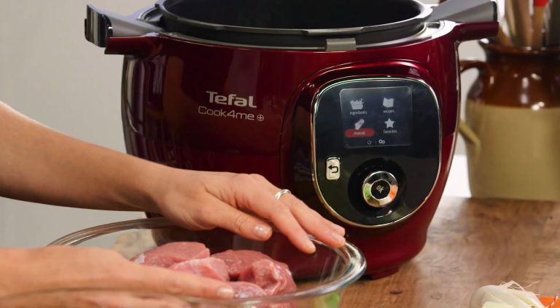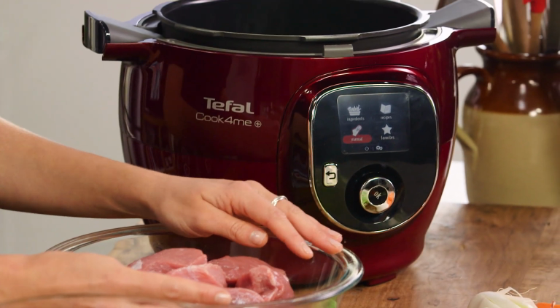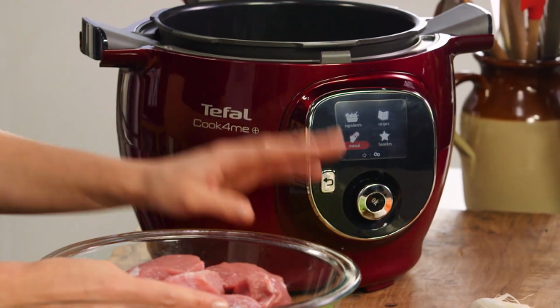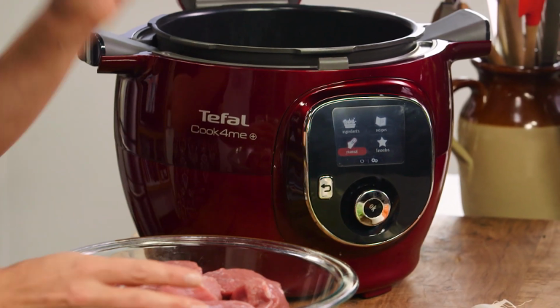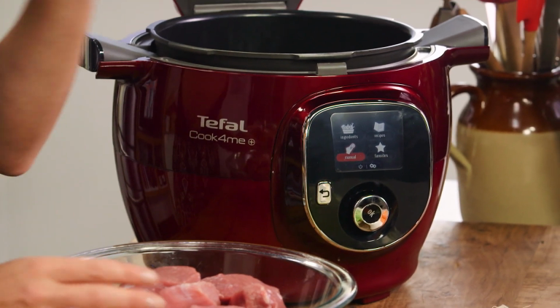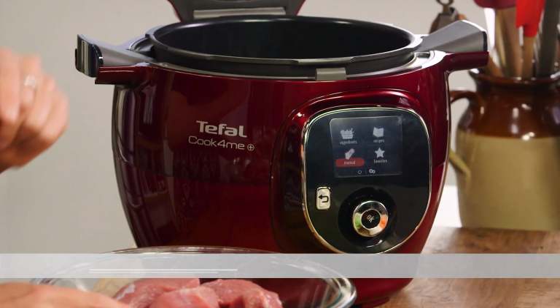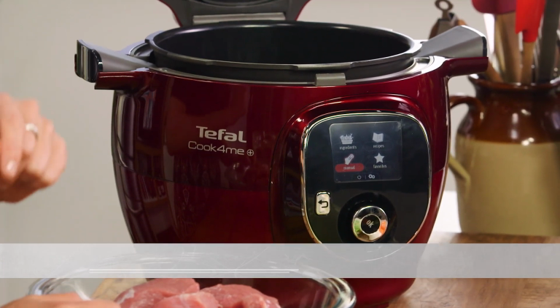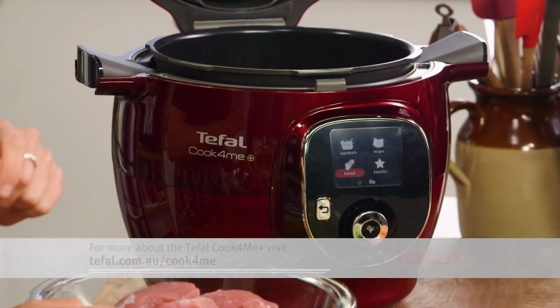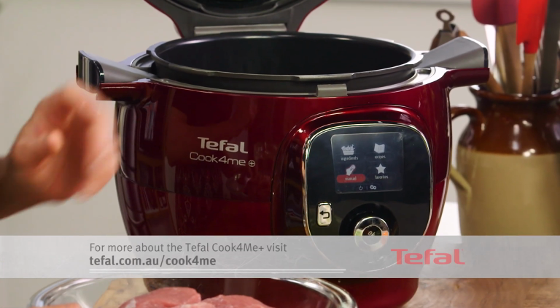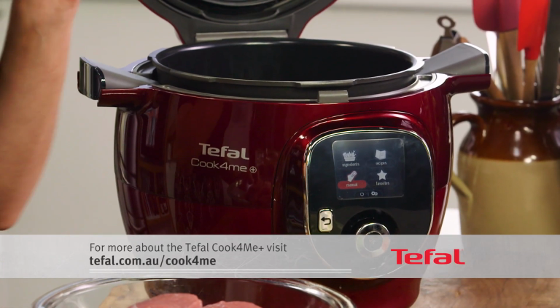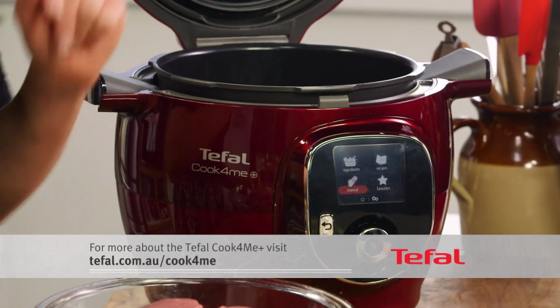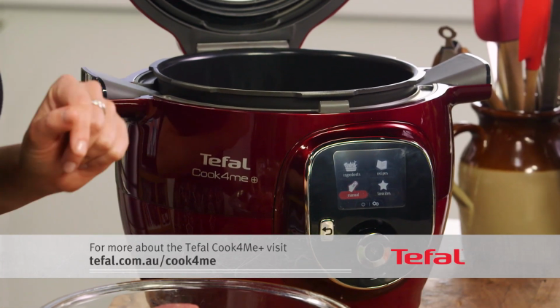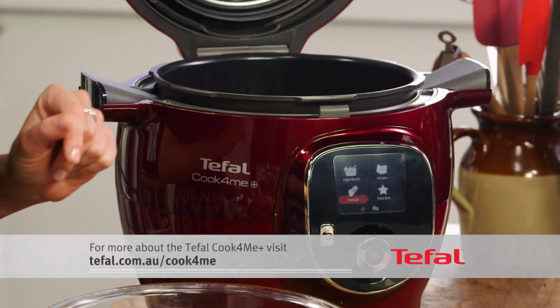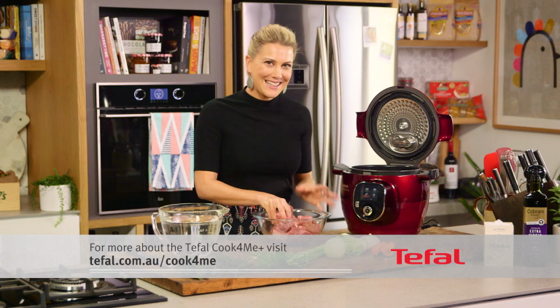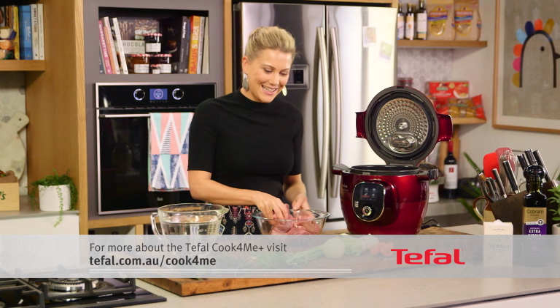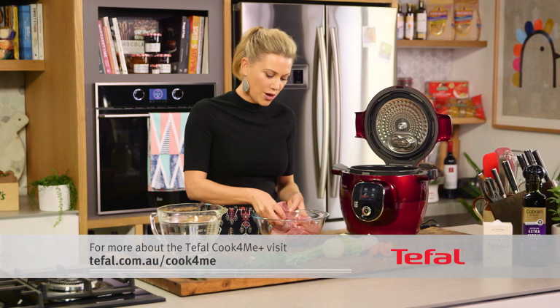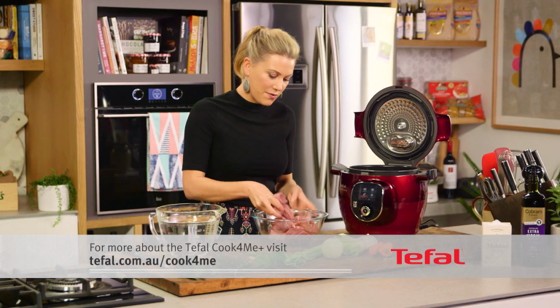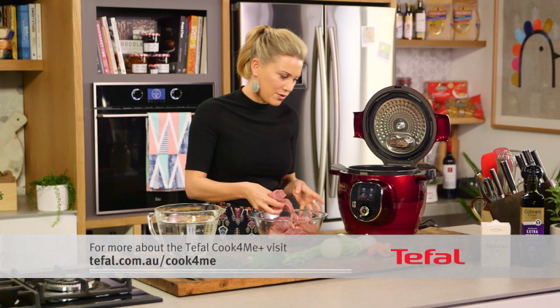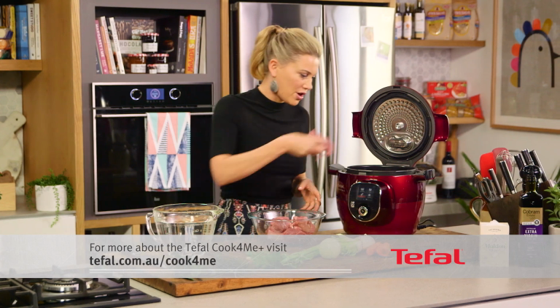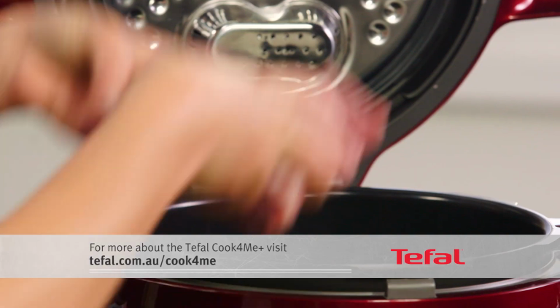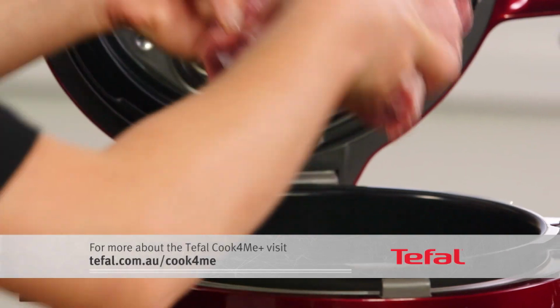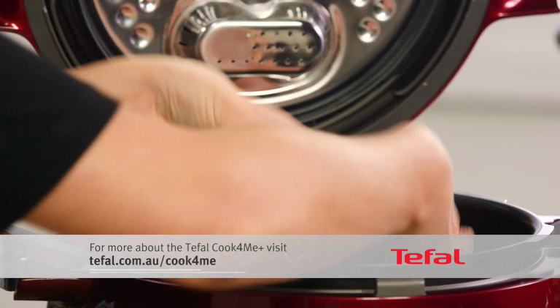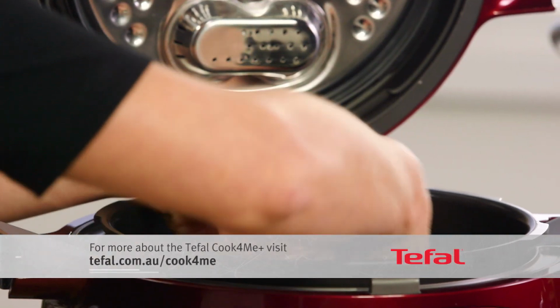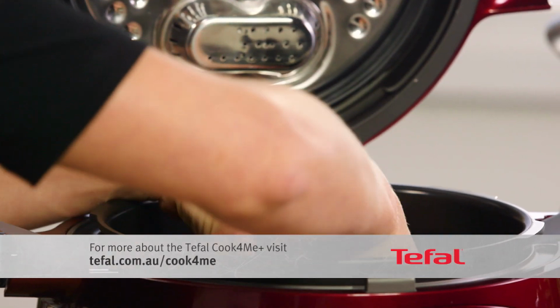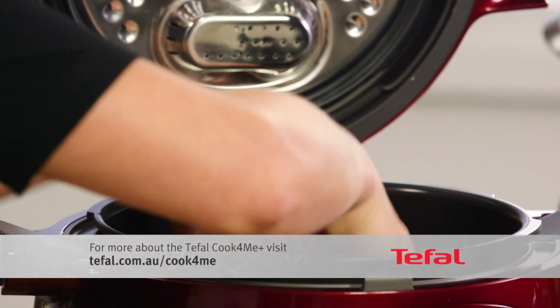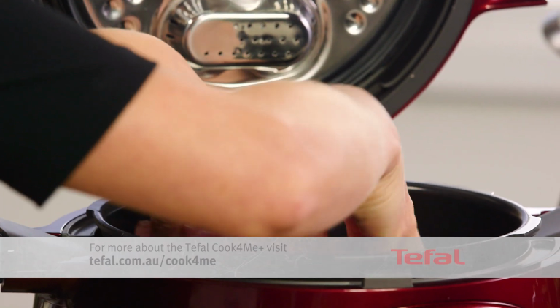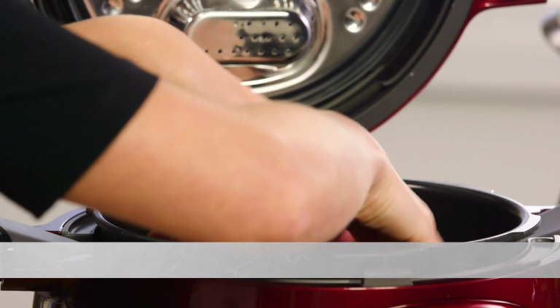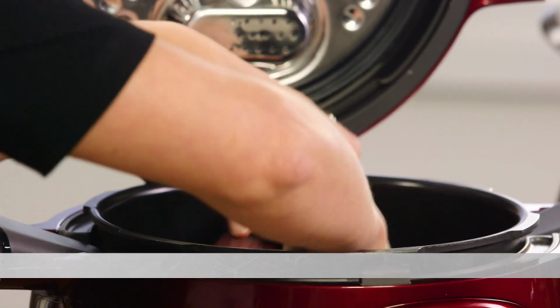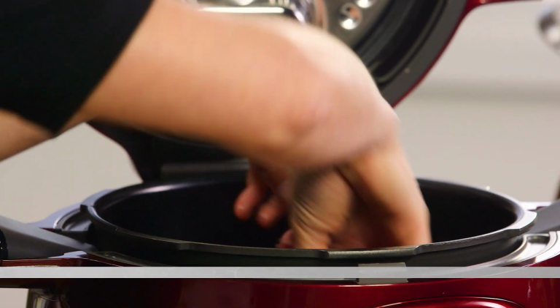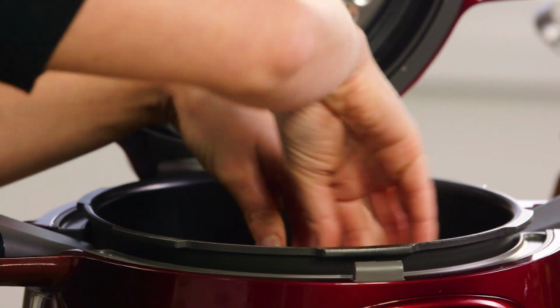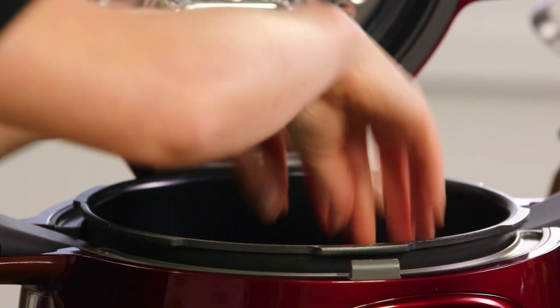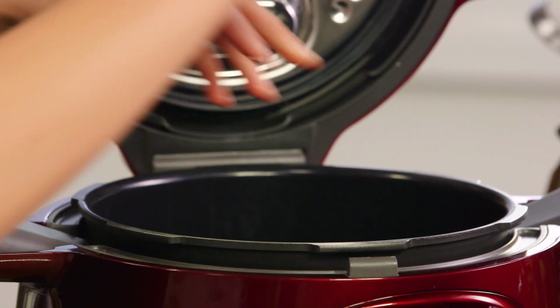However, I'm going to do it in 40 minutes in the cook for me. So one kilo of veal shoulder — we'll pop it into the cook for me.